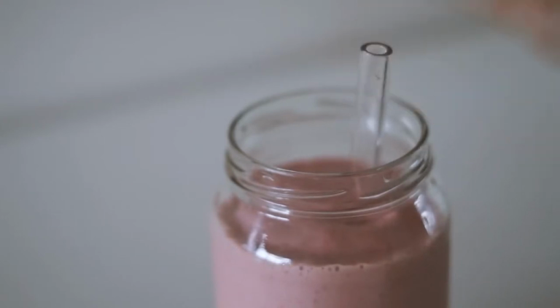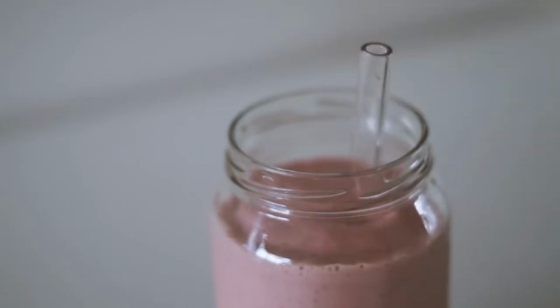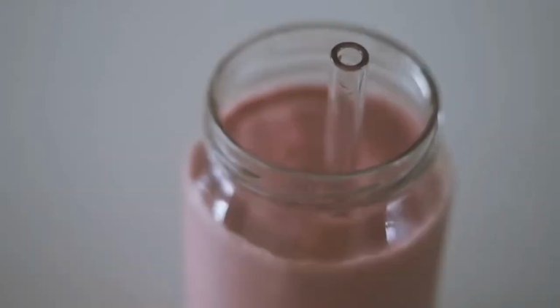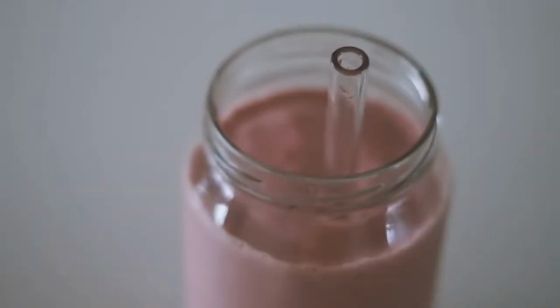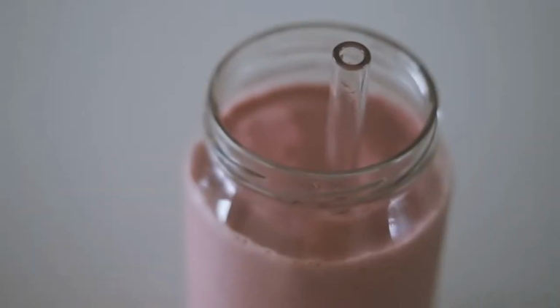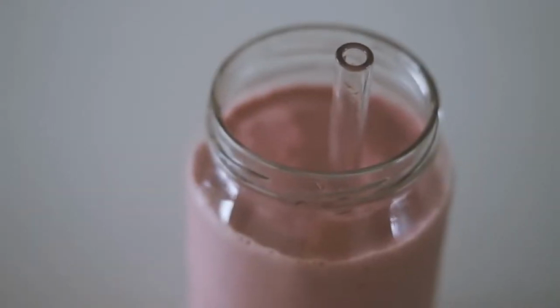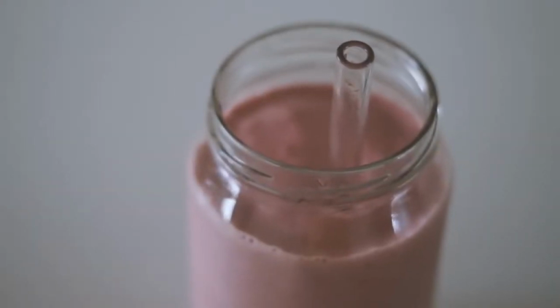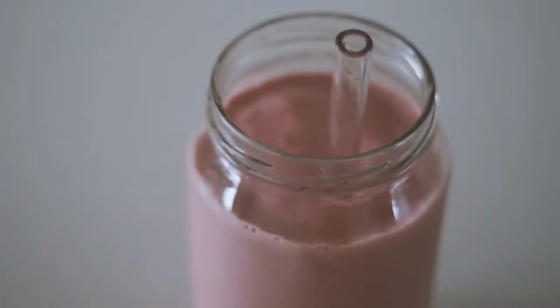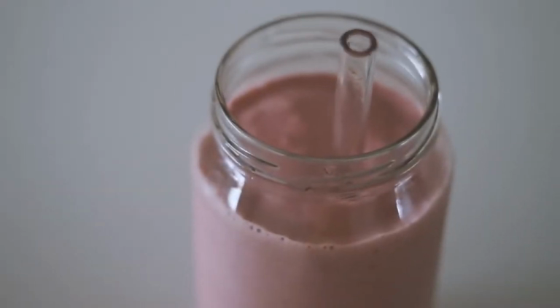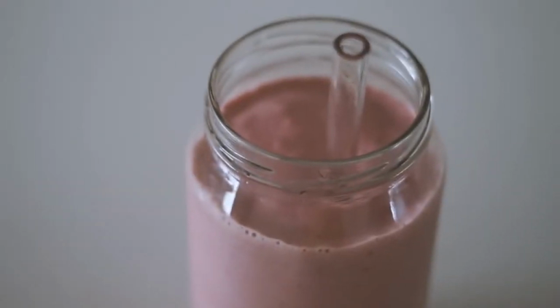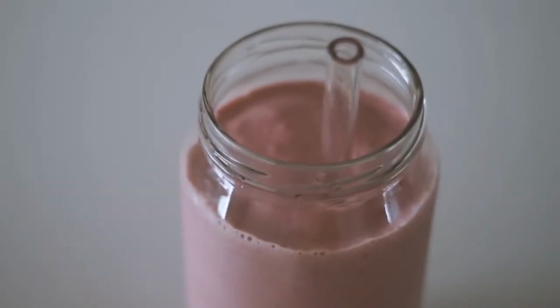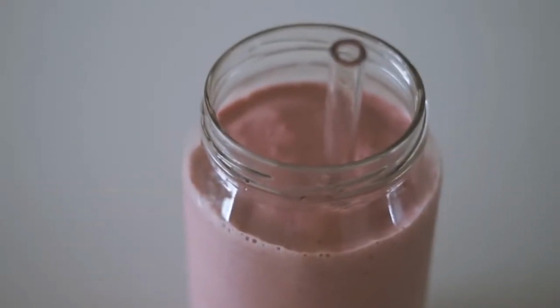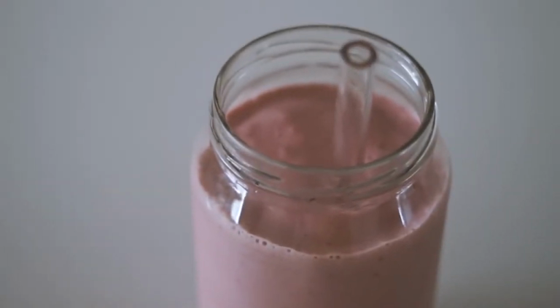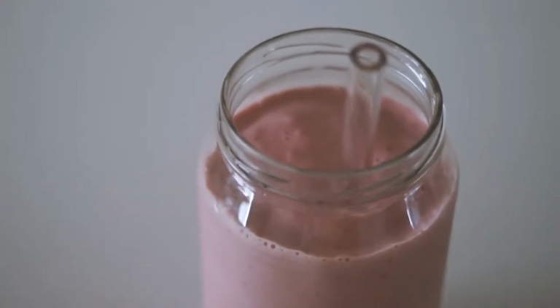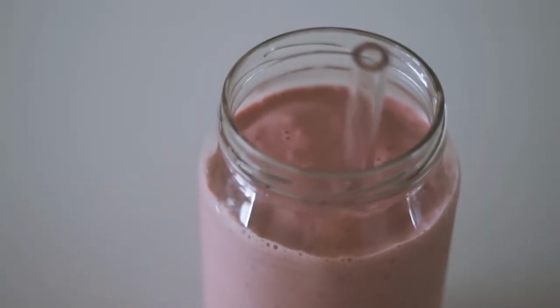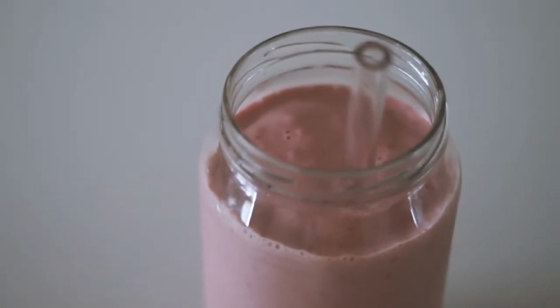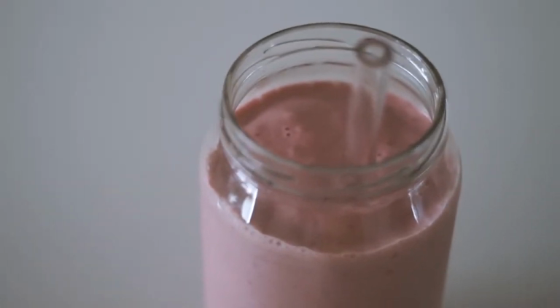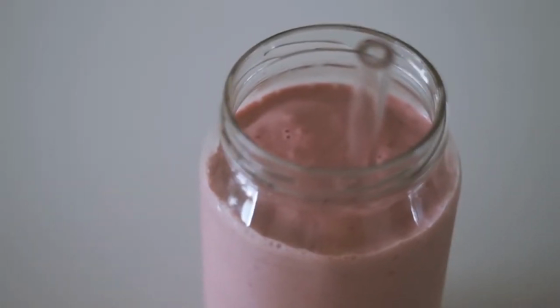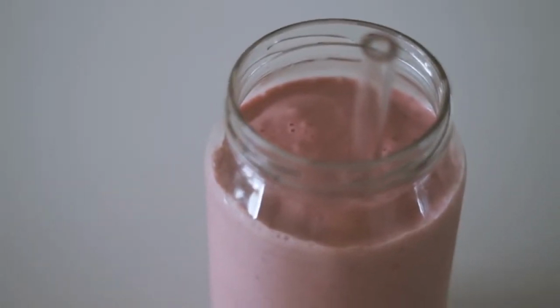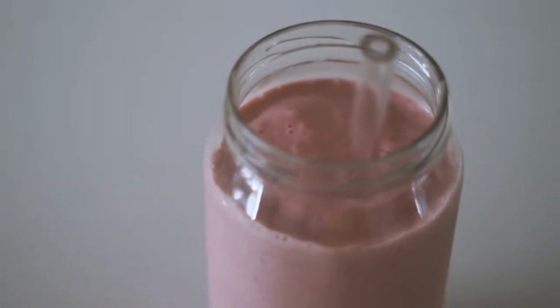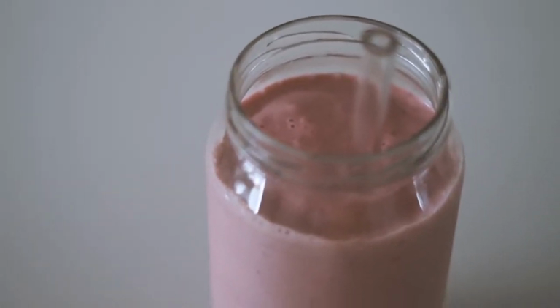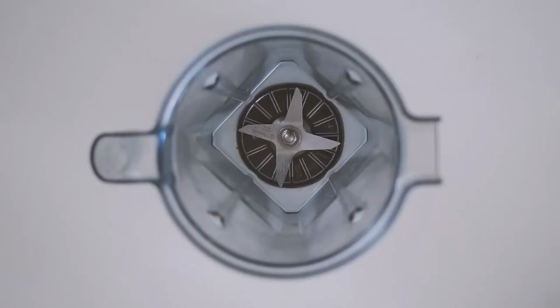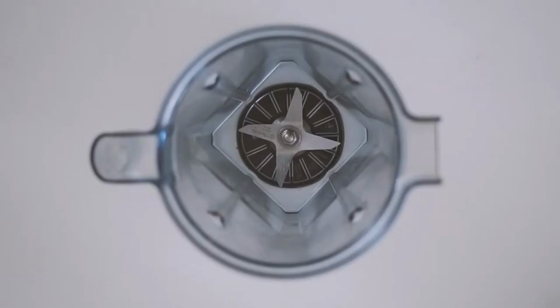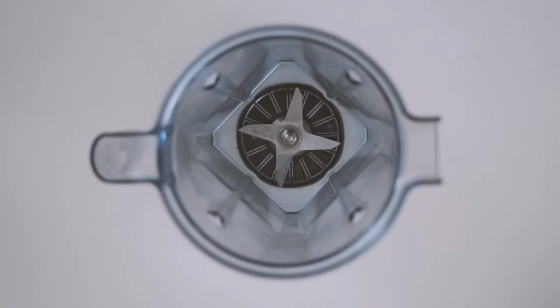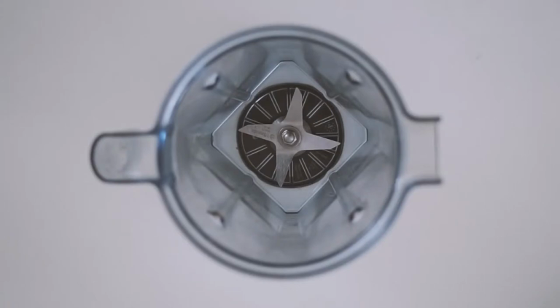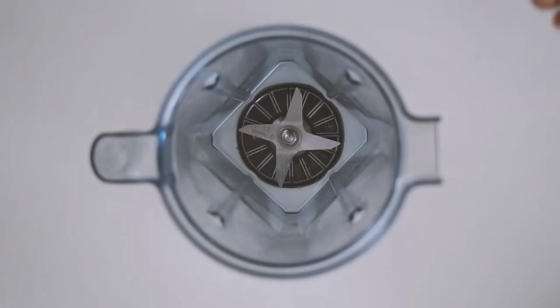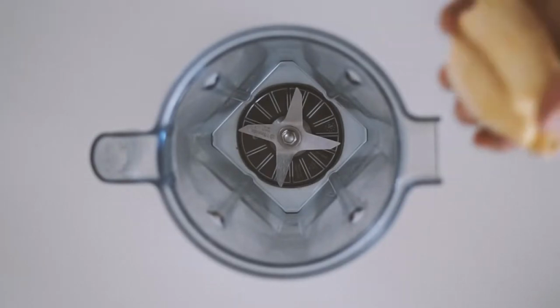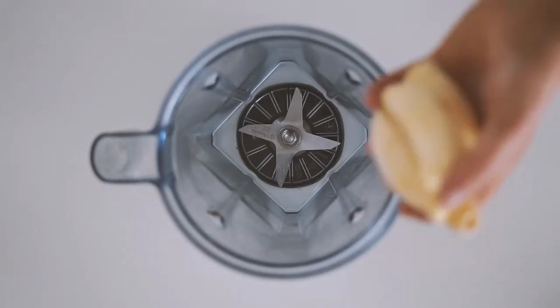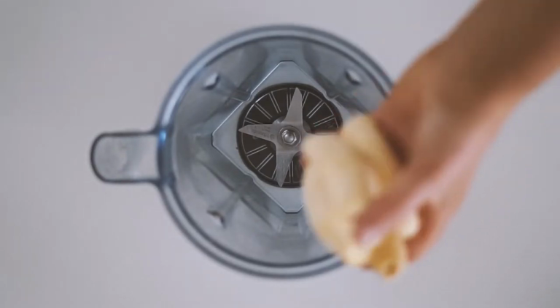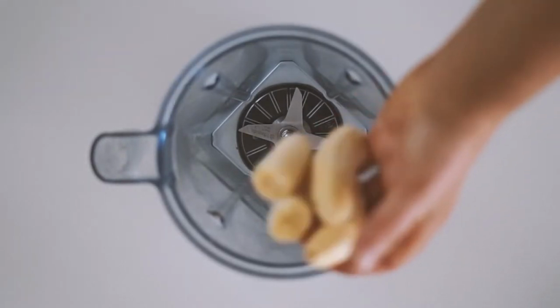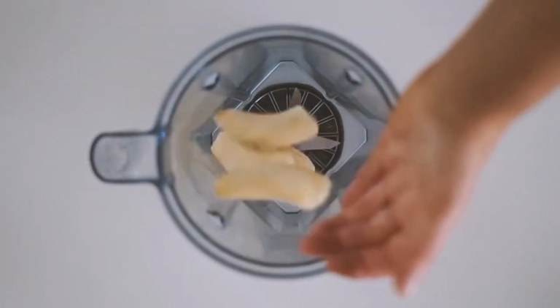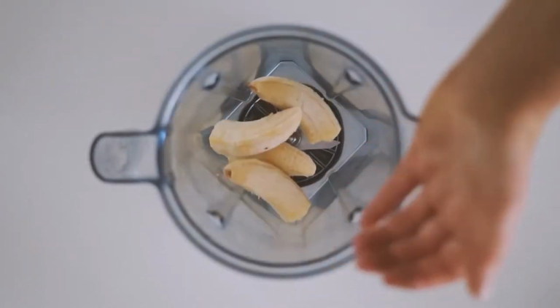Once it's all blended, I pour it up. I absolutely adore the color of this one — that is for sure.